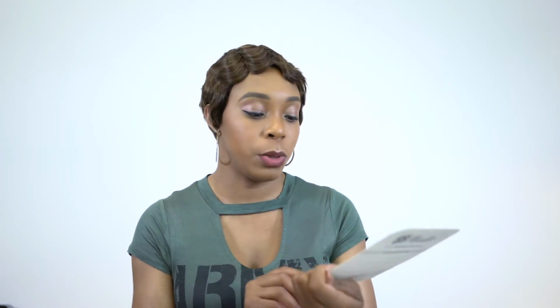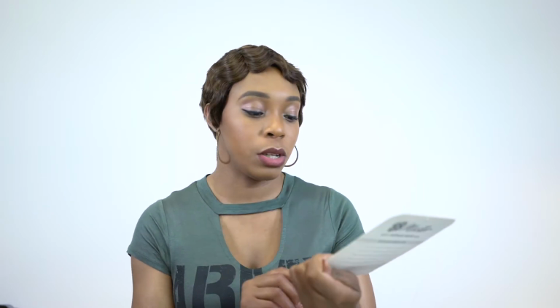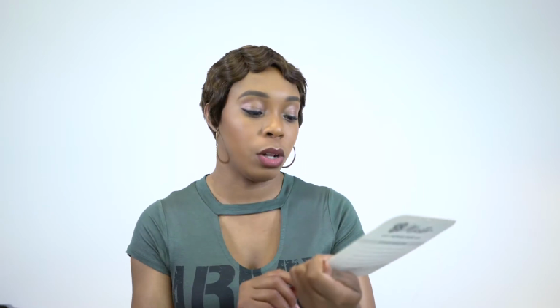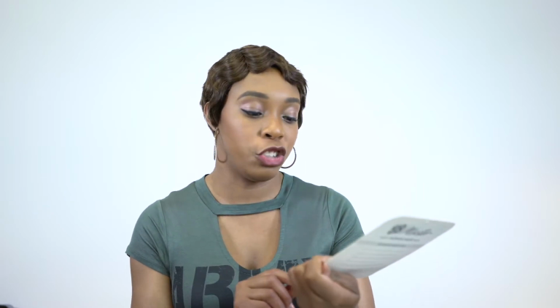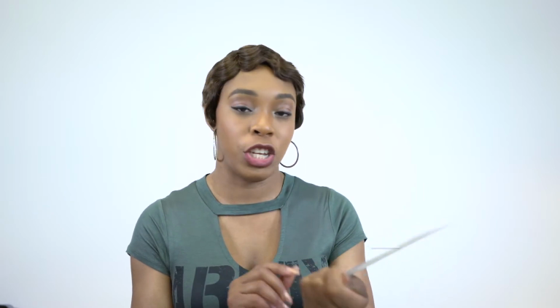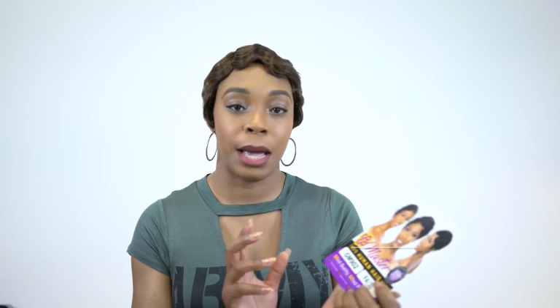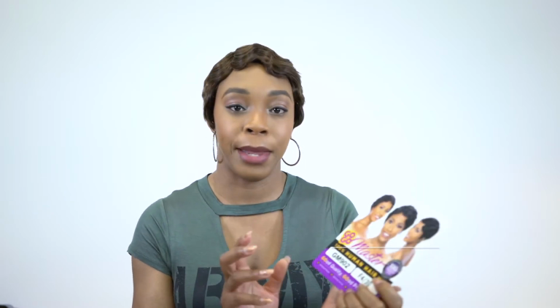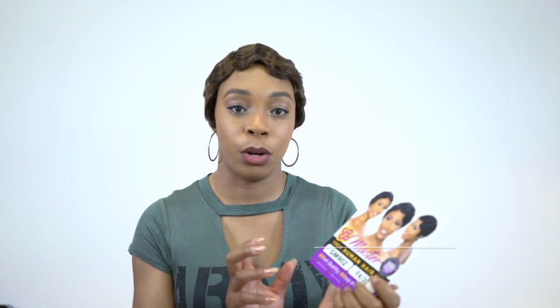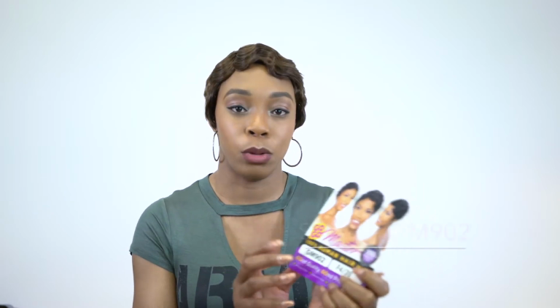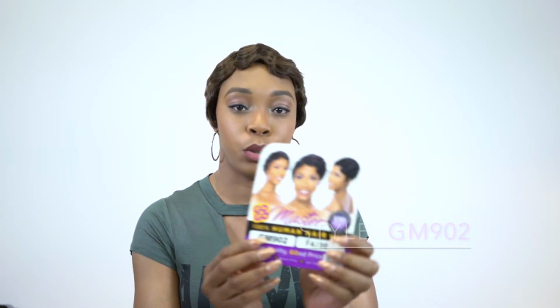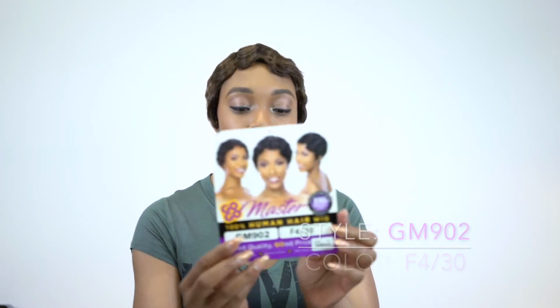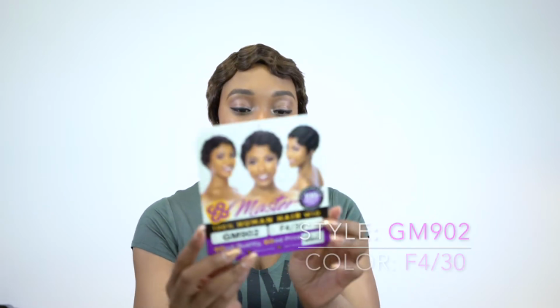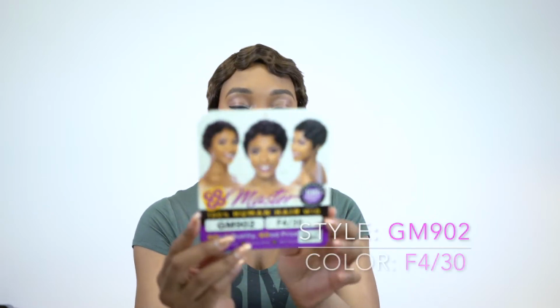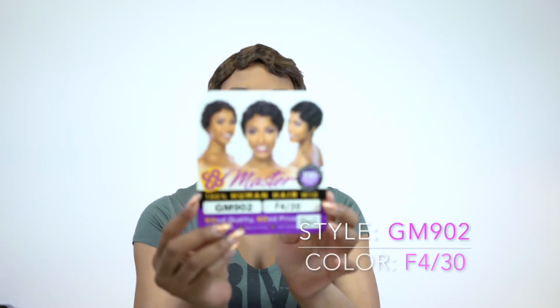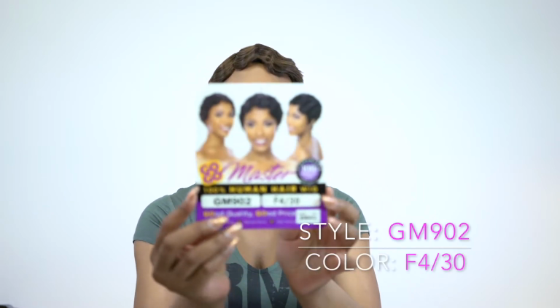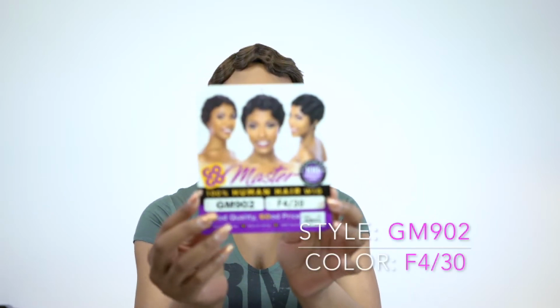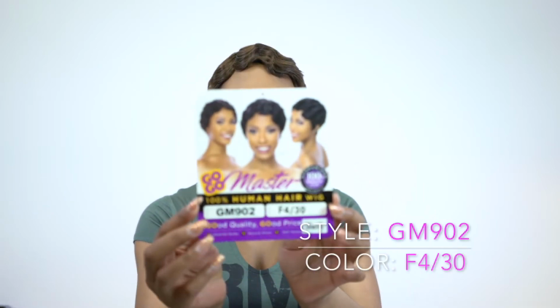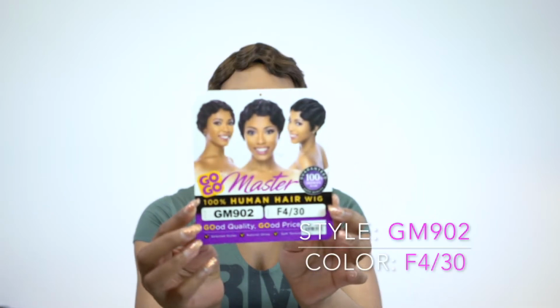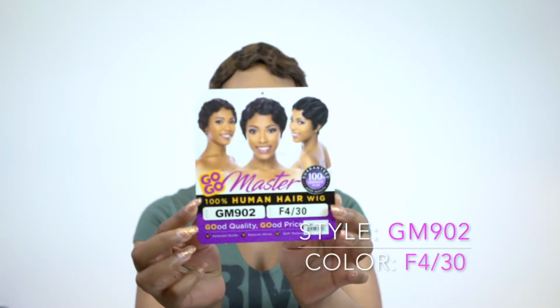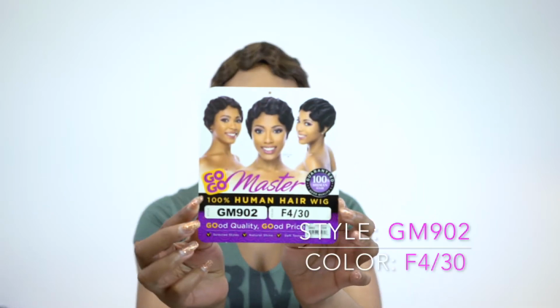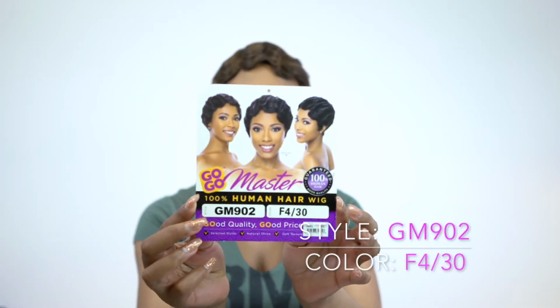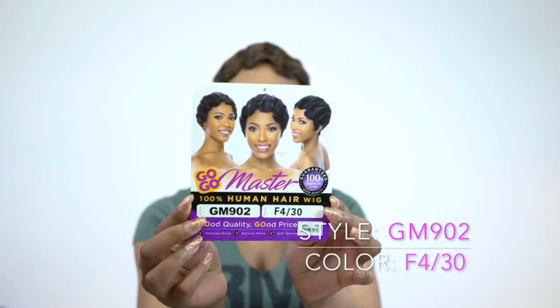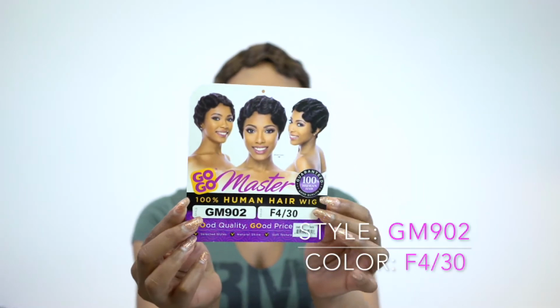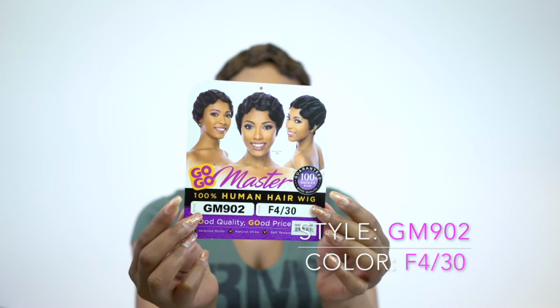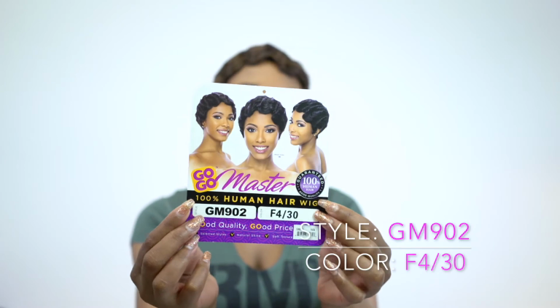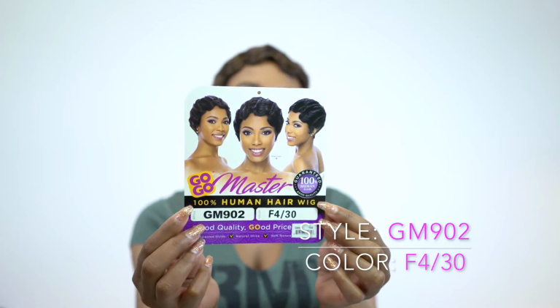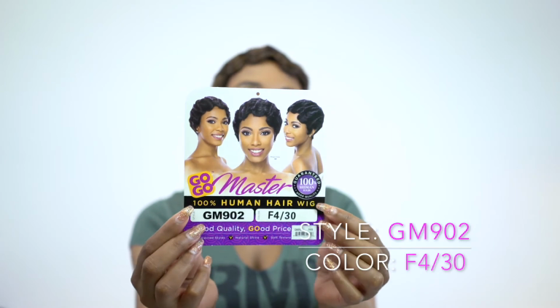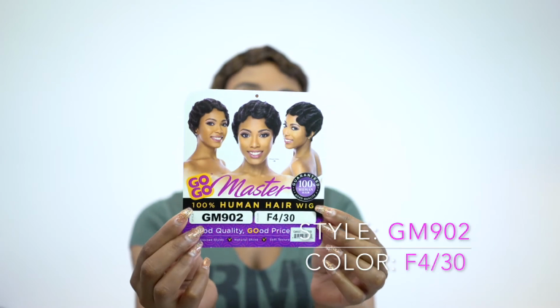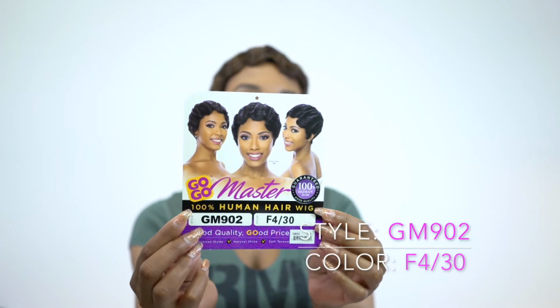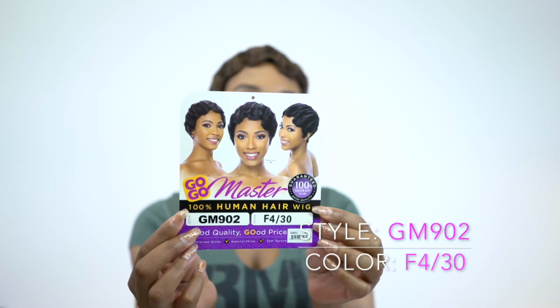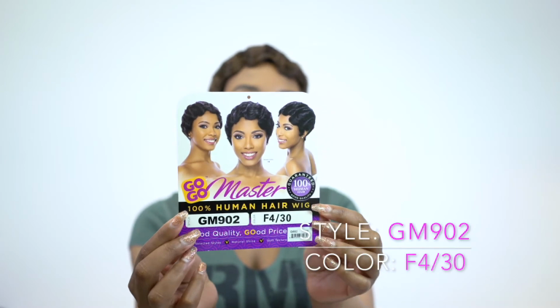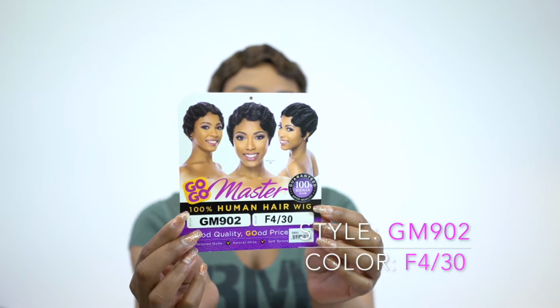This one is called GM902. I am wearing it in the color F430. This is what the stock card looks like.